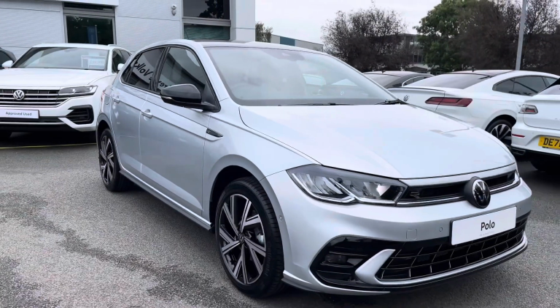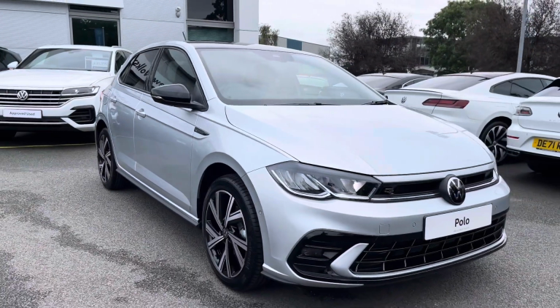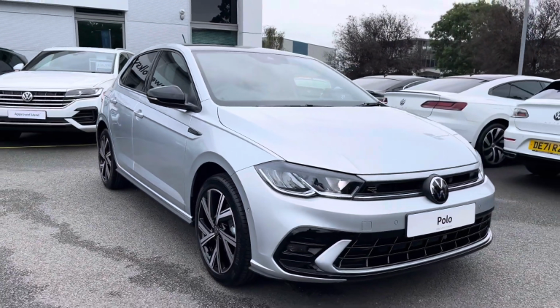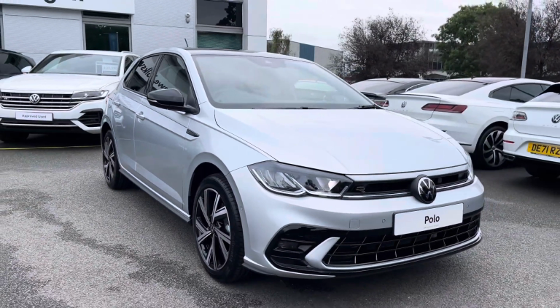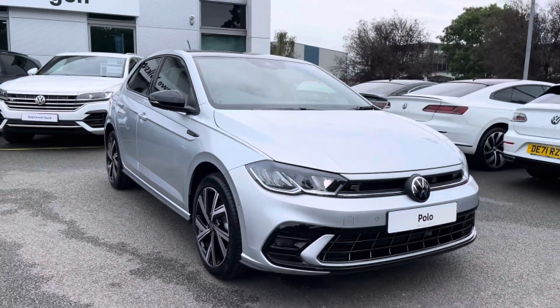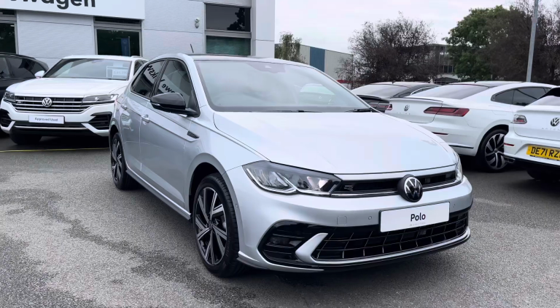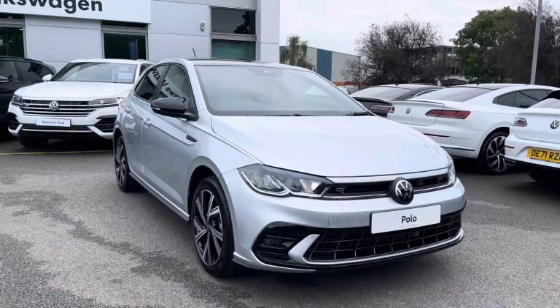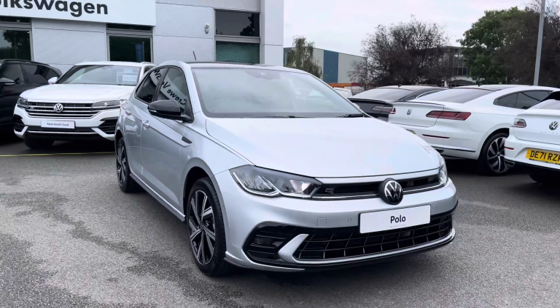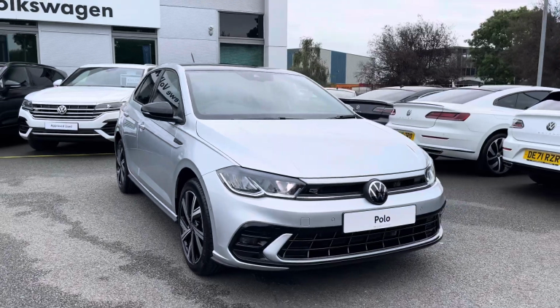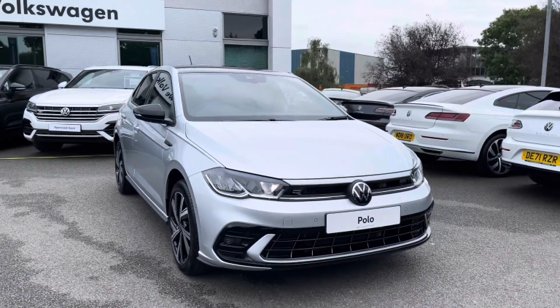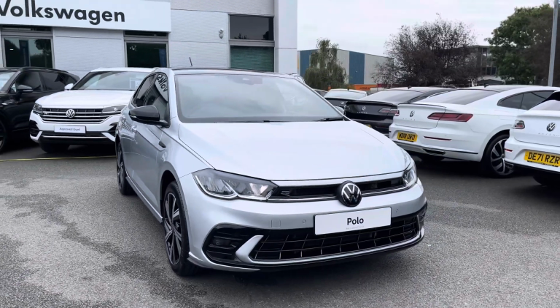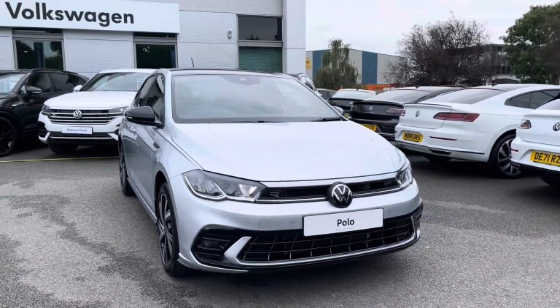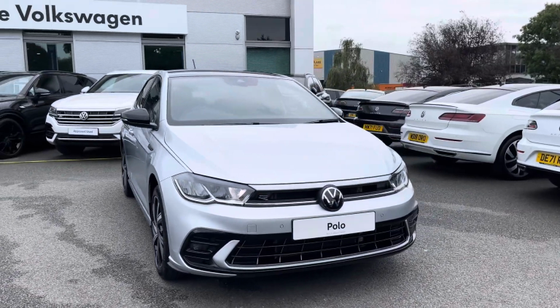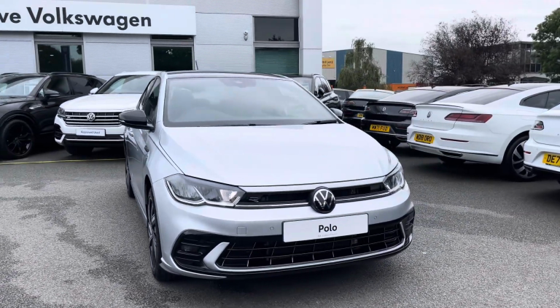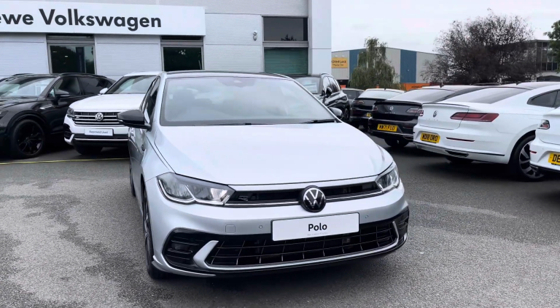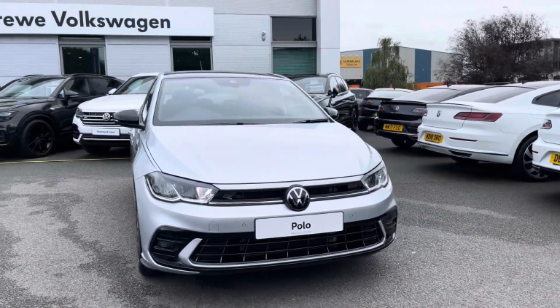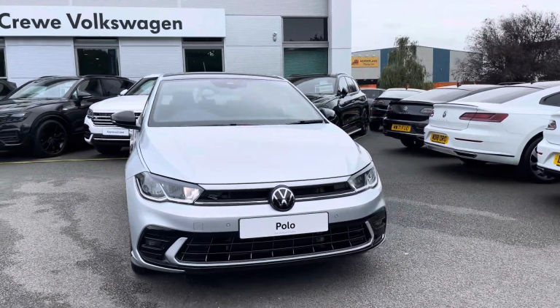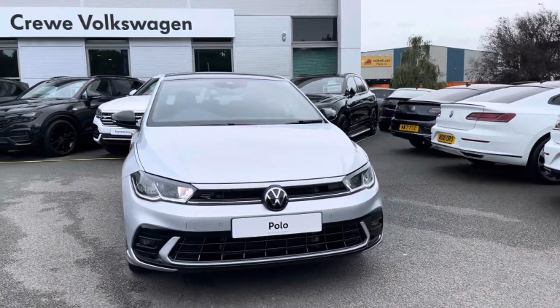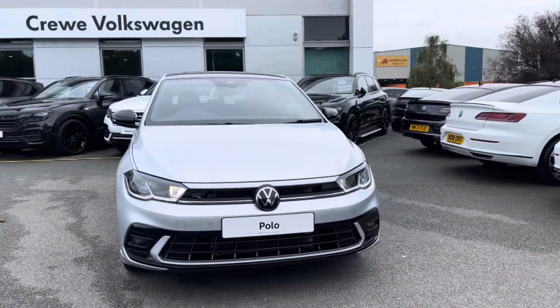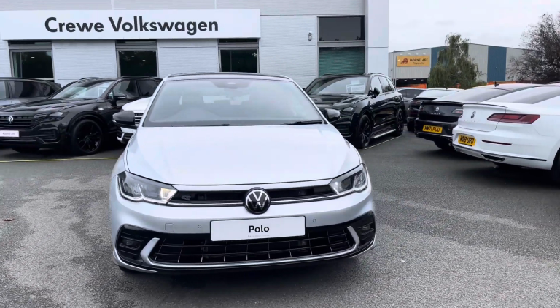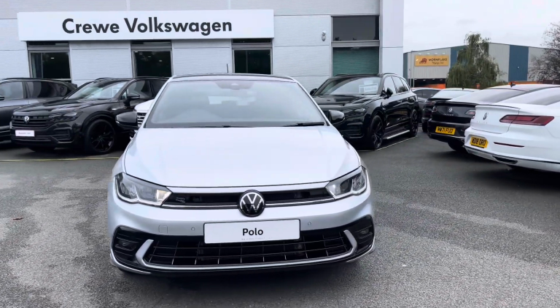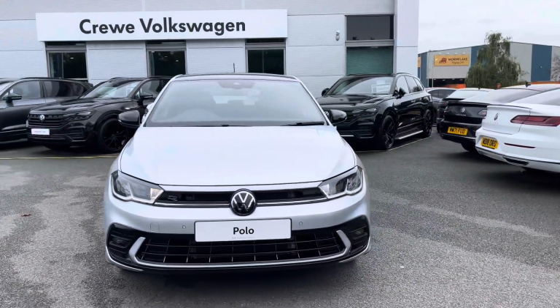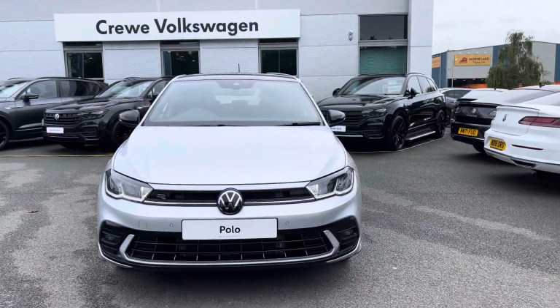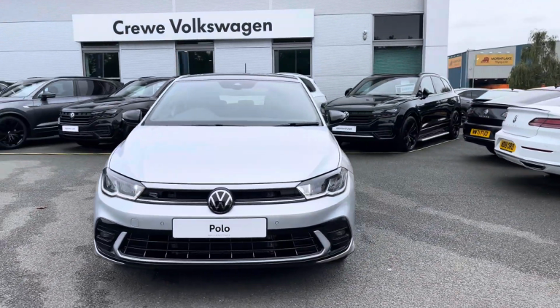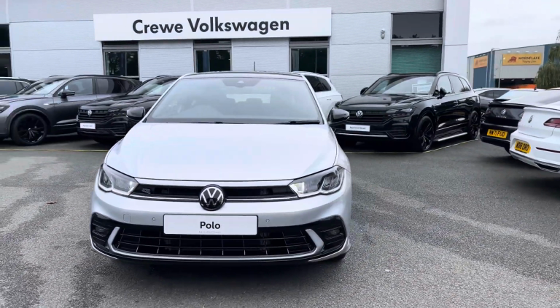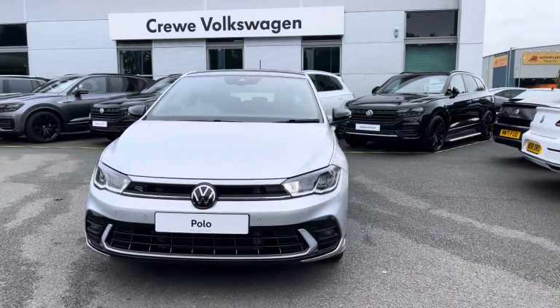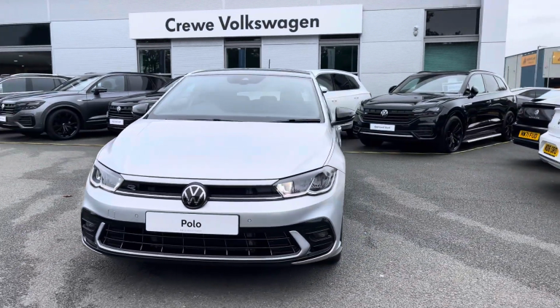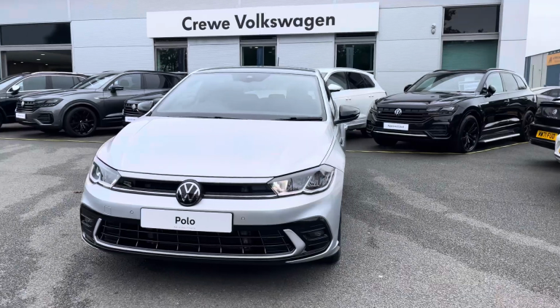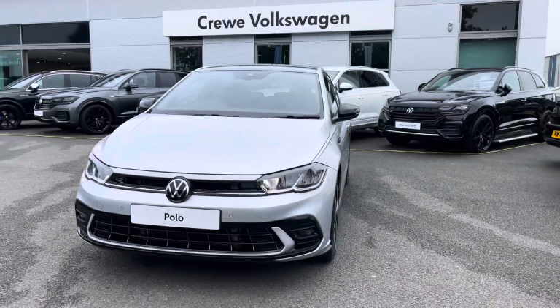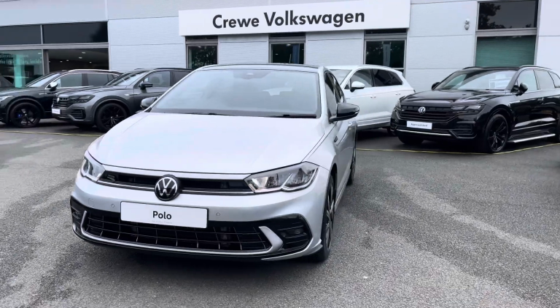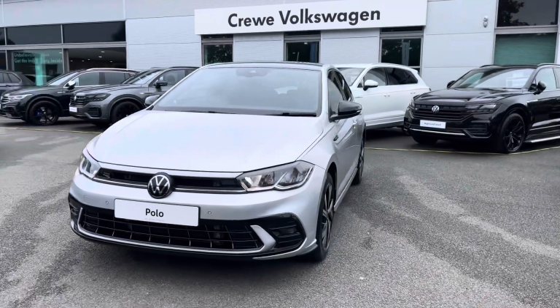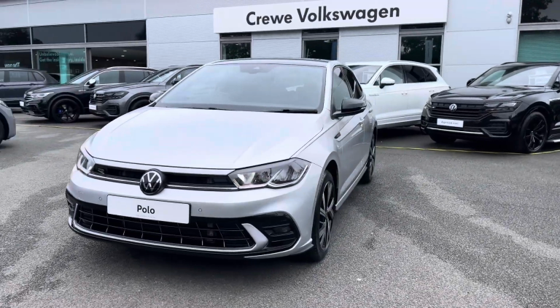This is the brand new Polo R-Line, finished in a lovely reflex silver metallic paint, in combination with a black roof pack as well, giving you gloss black wing mirrors and the black roof.